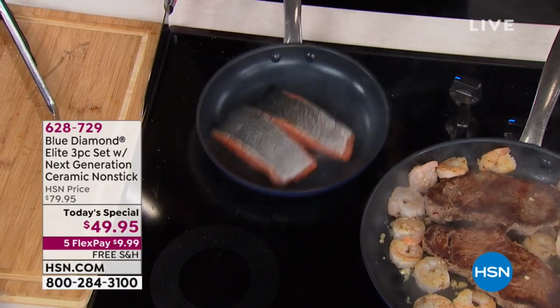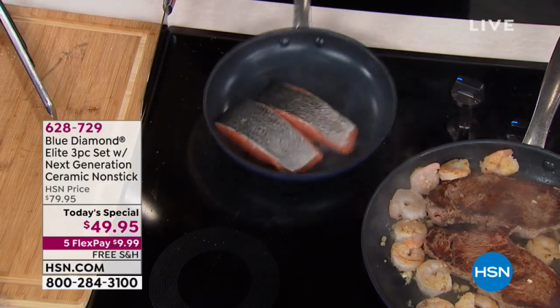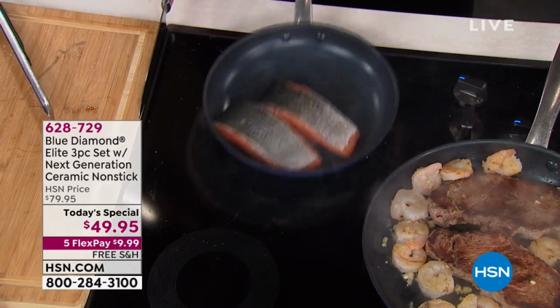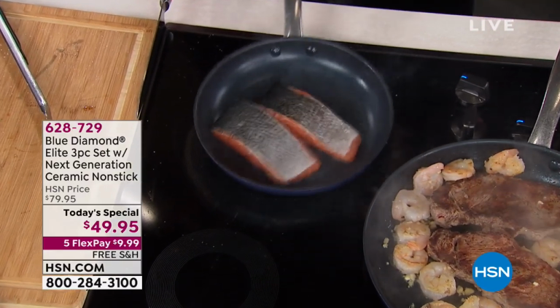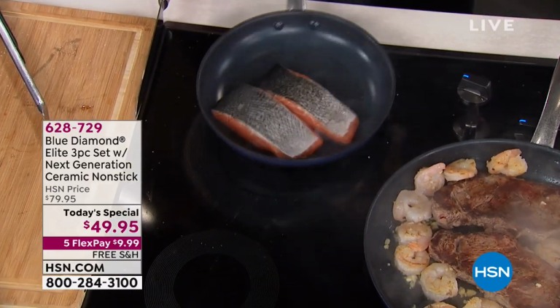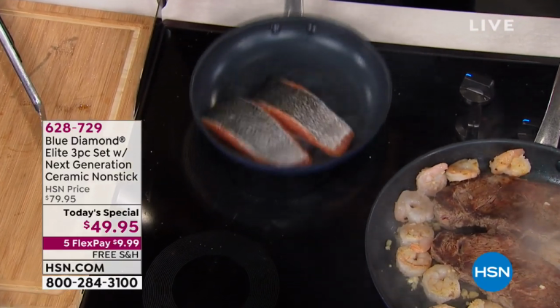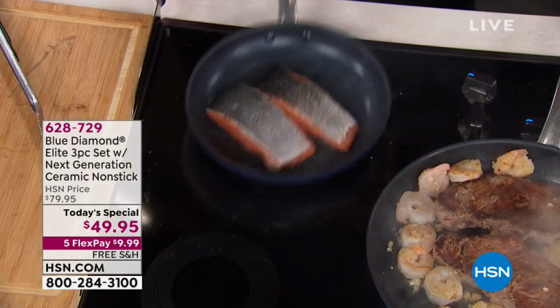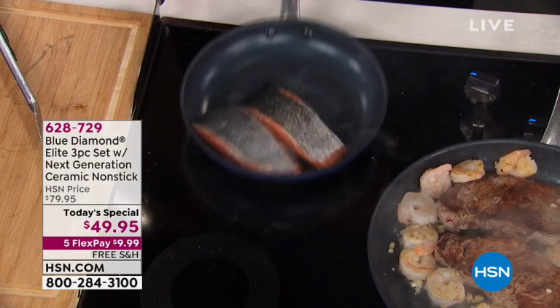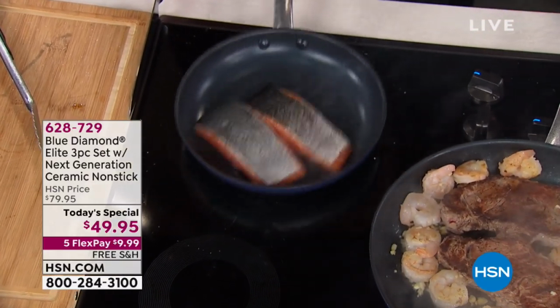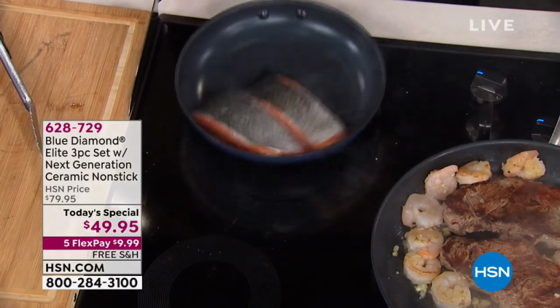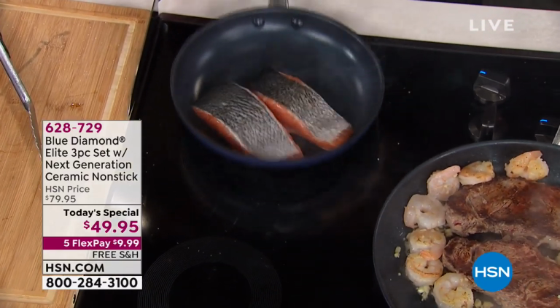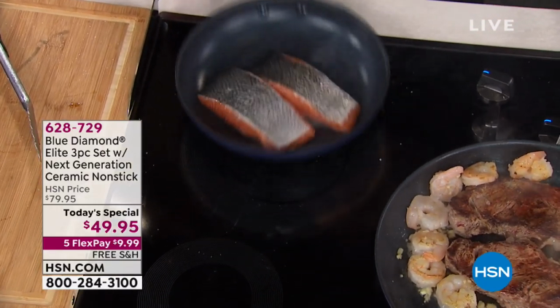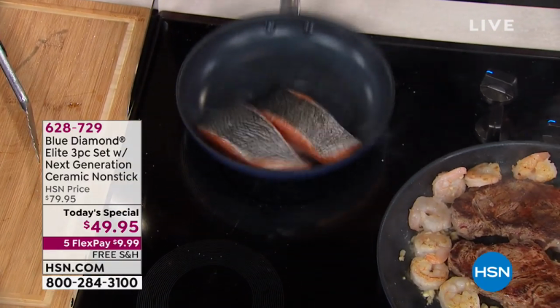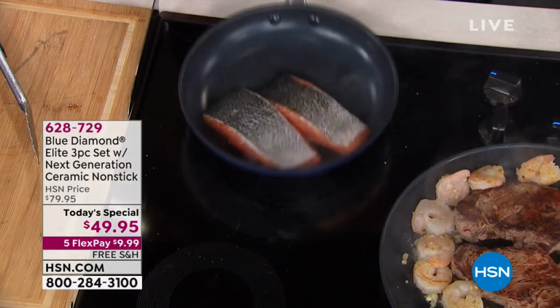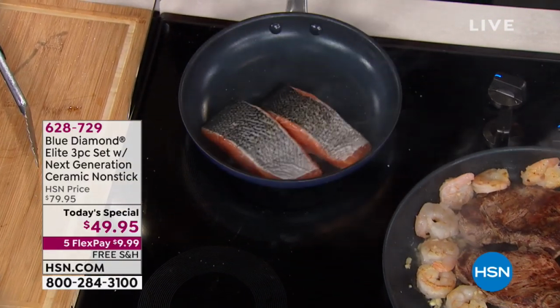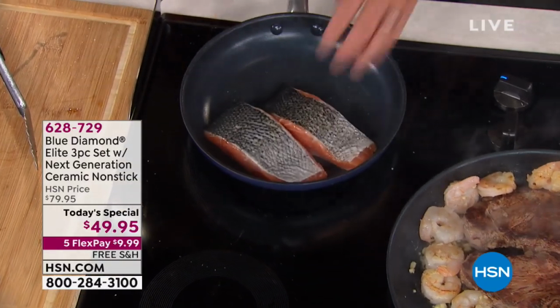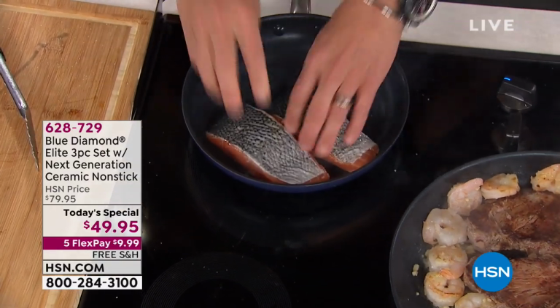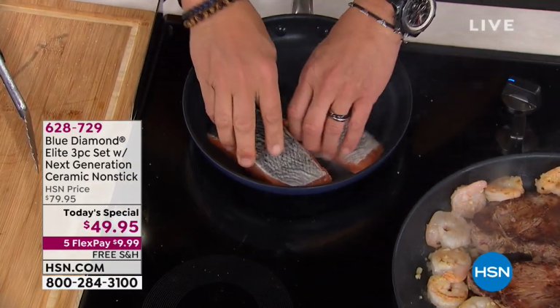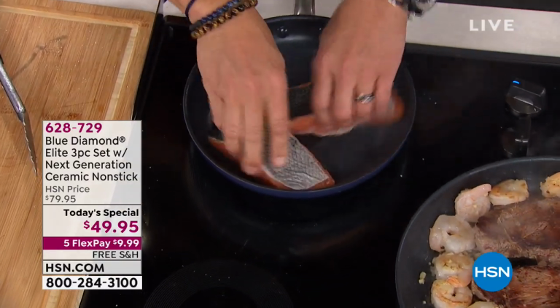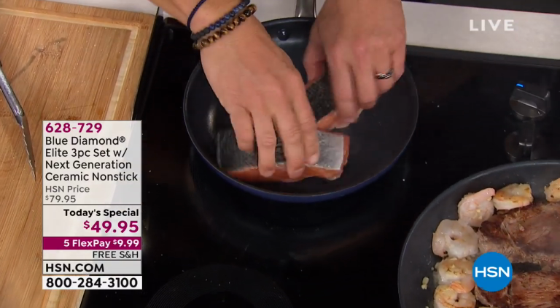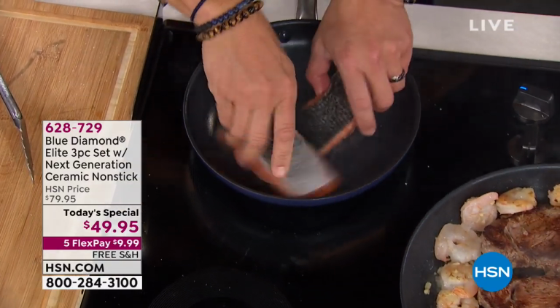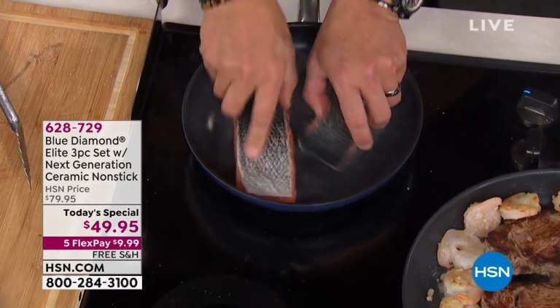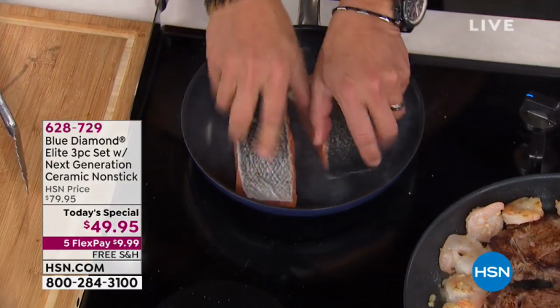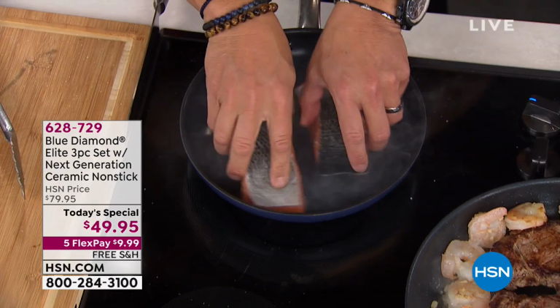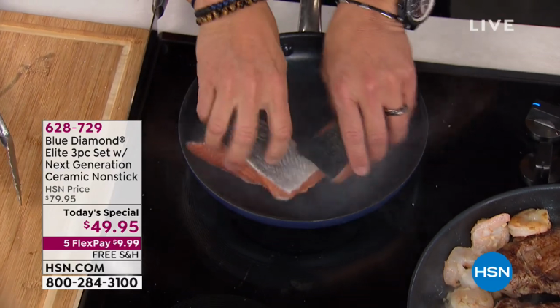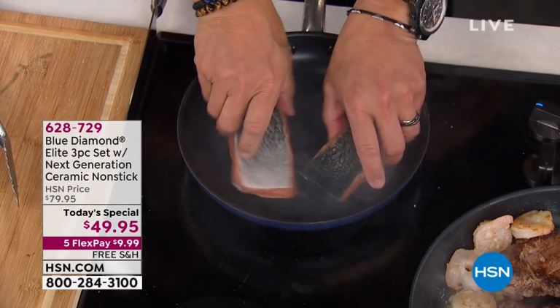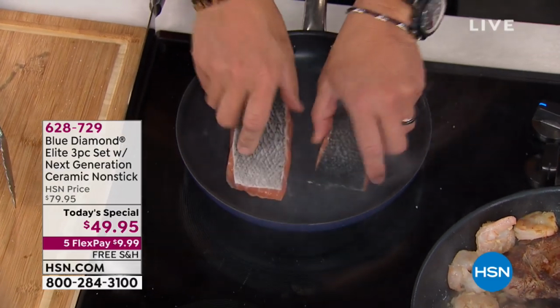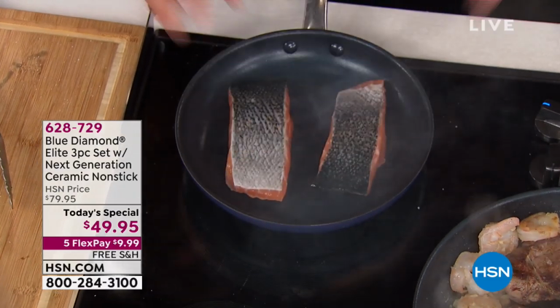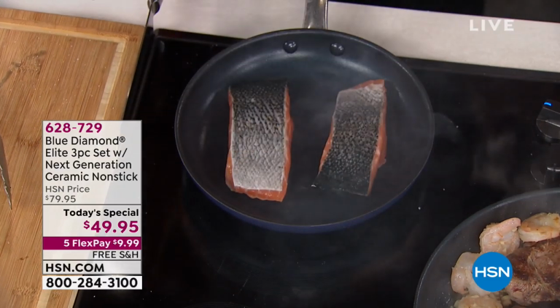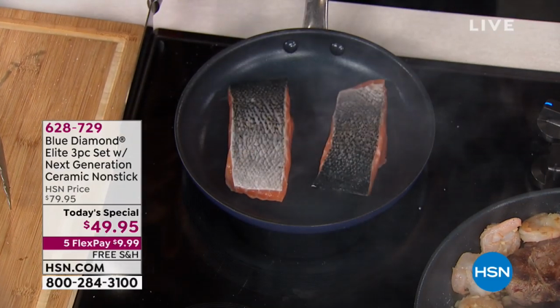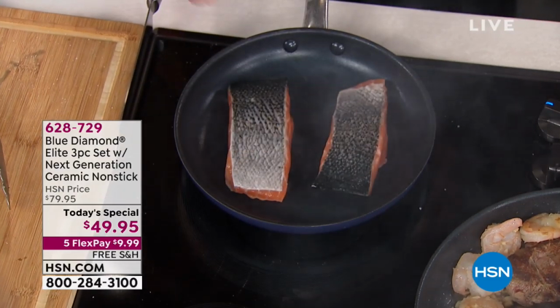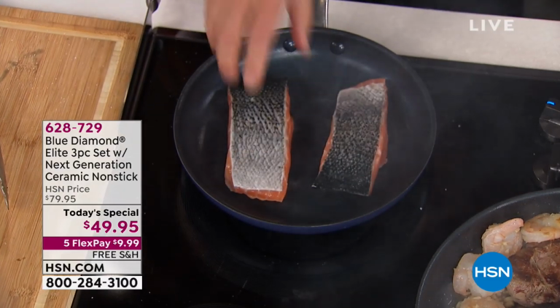Particularly salmon — look at this salmon. It's sliding. It just slides. Why? It's amazing. Nothing sticks because it's diamond-coated — the hardest material in the world.